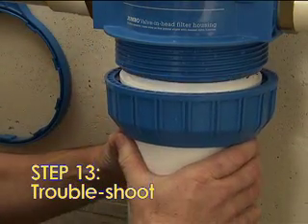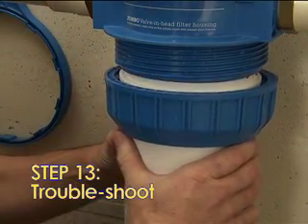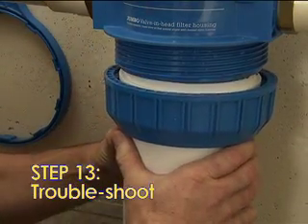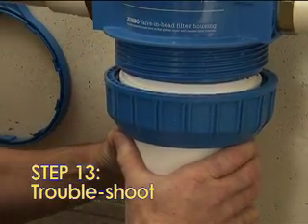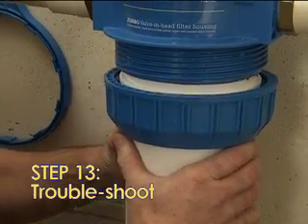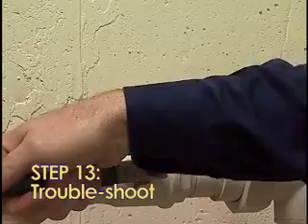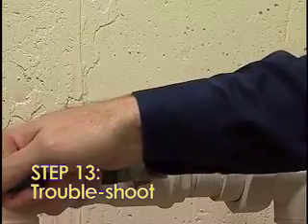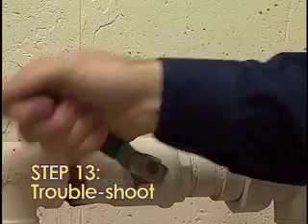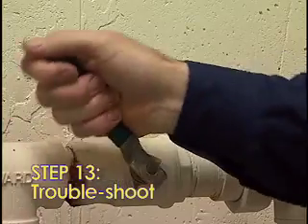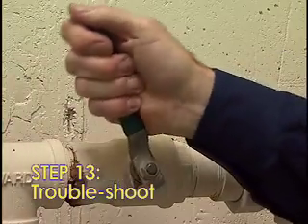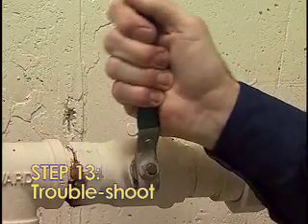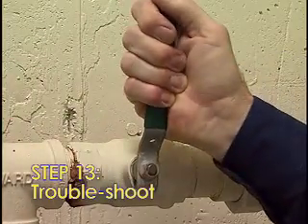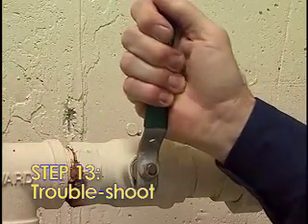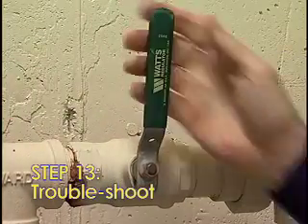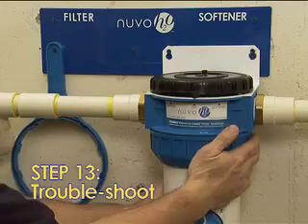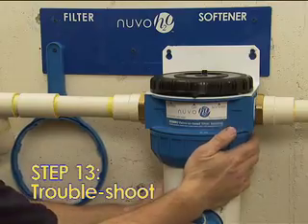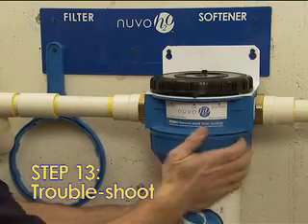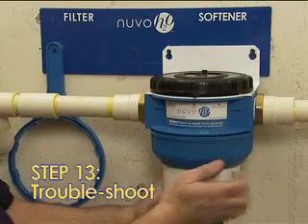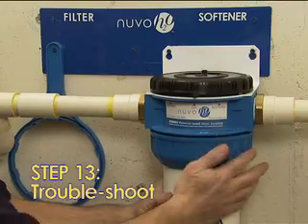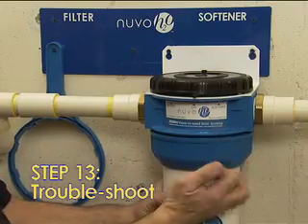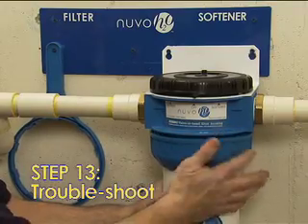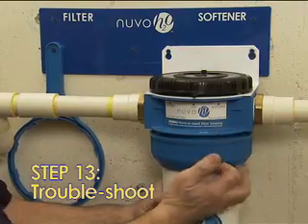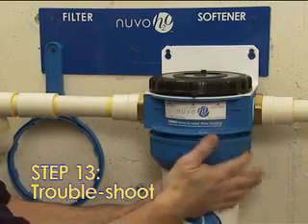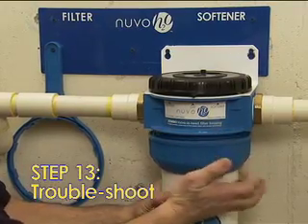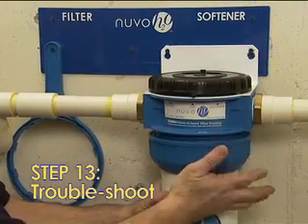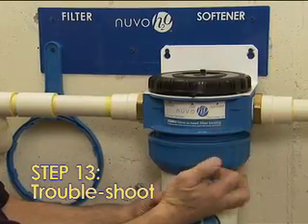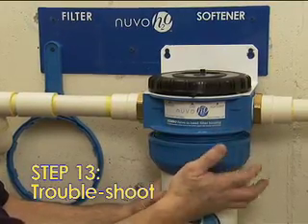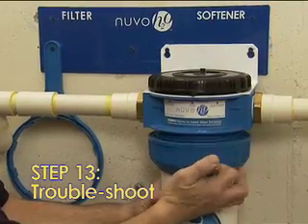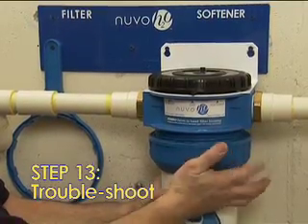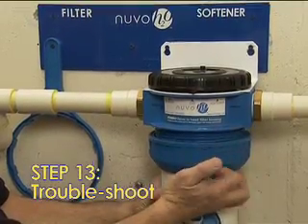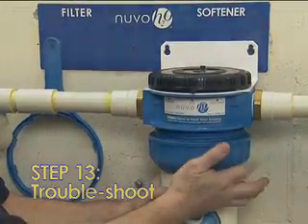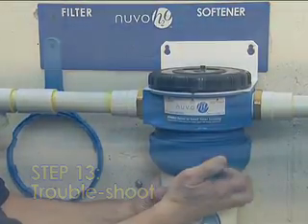If leaks persist, turn off the water, remove the housing body, and repeat Steps 11 and 12.